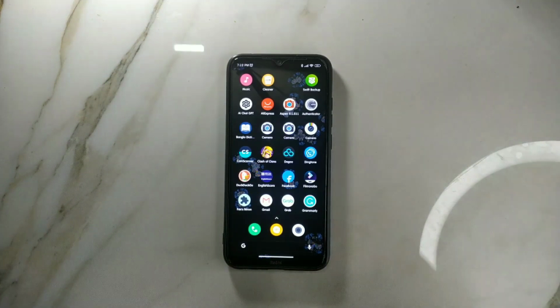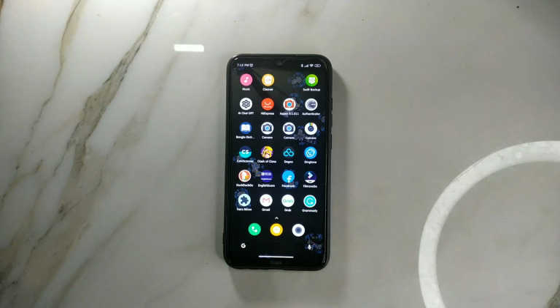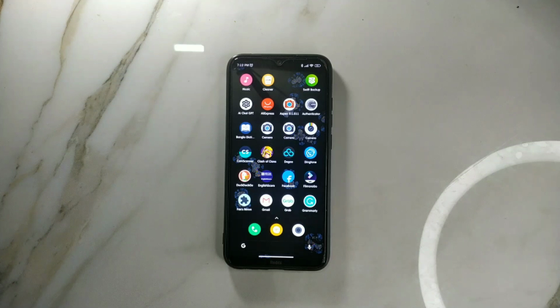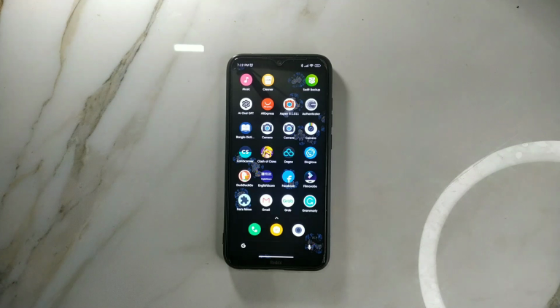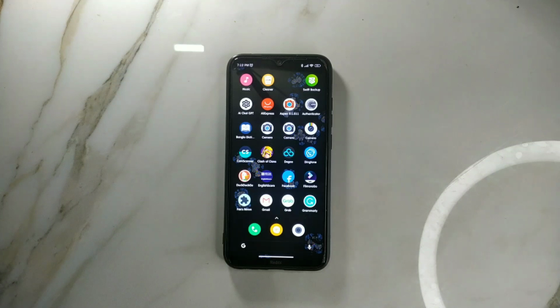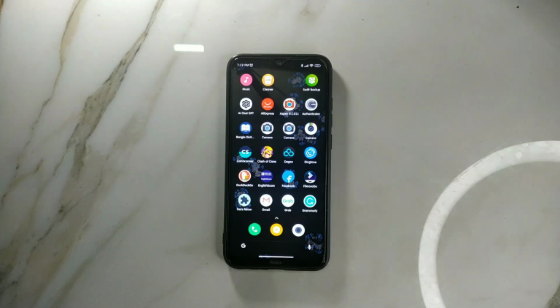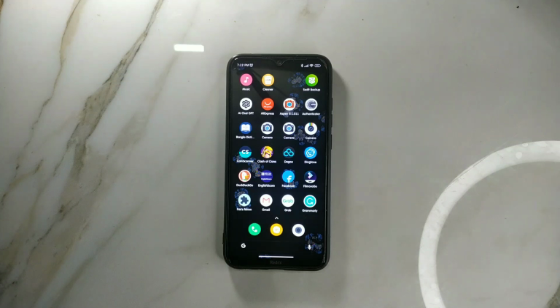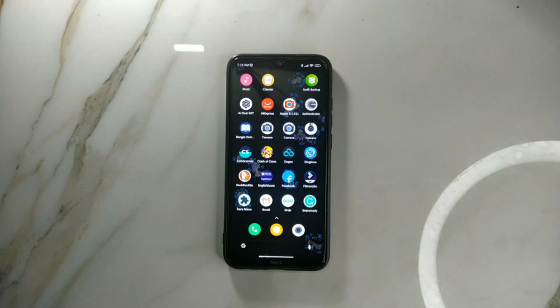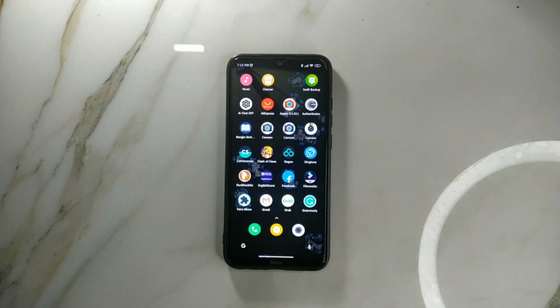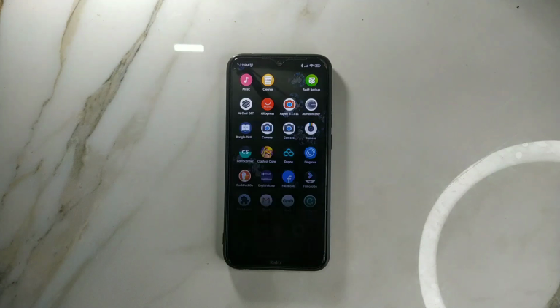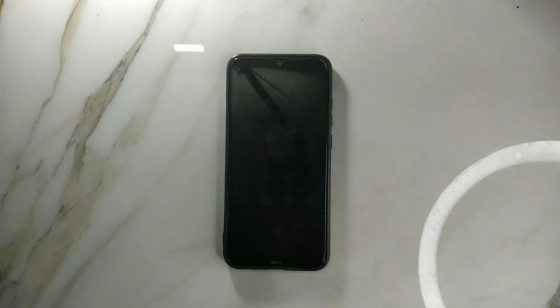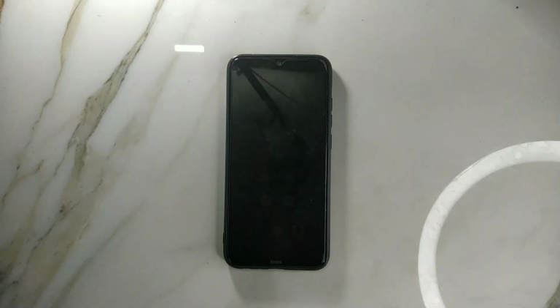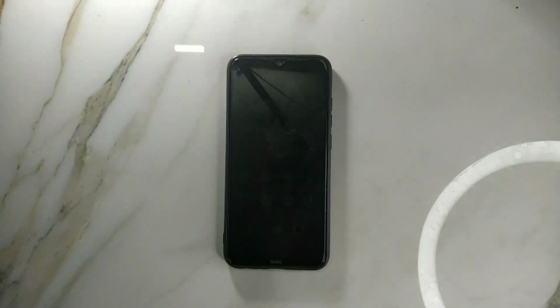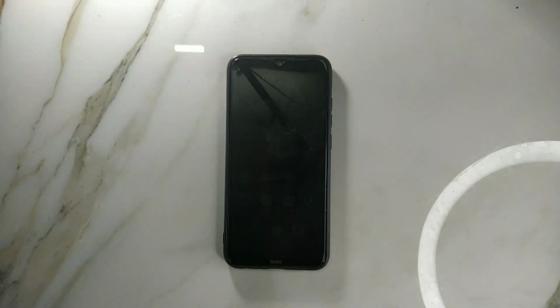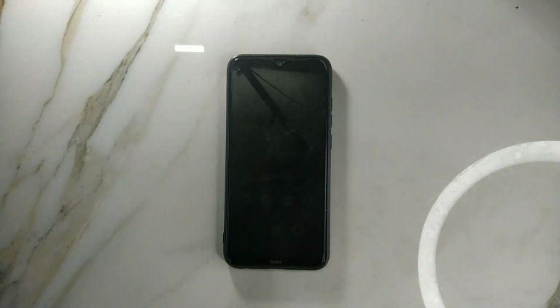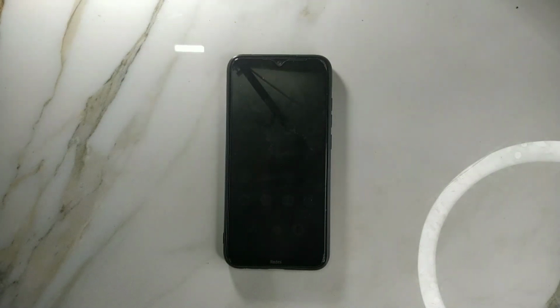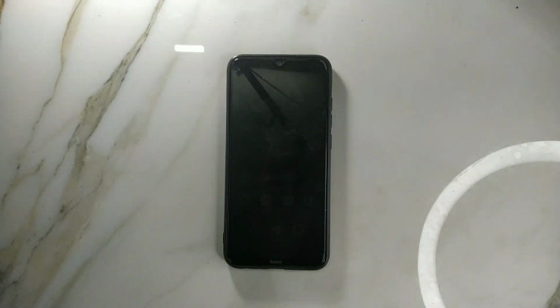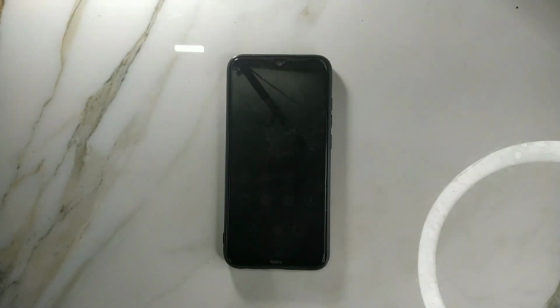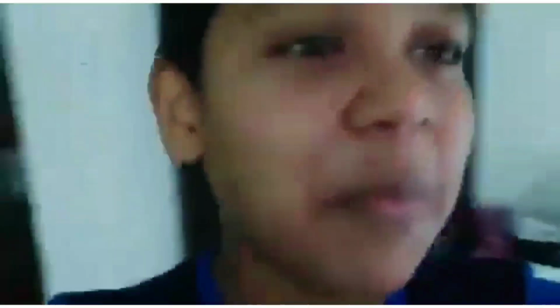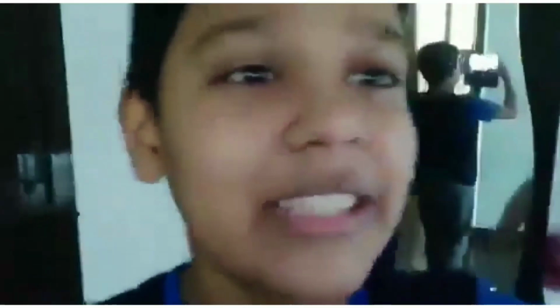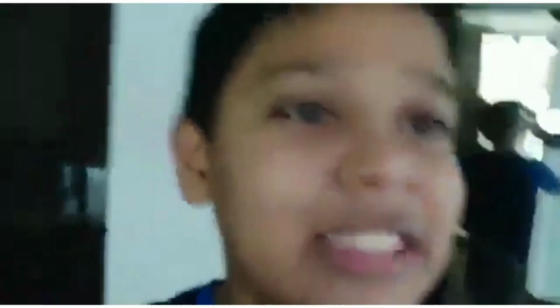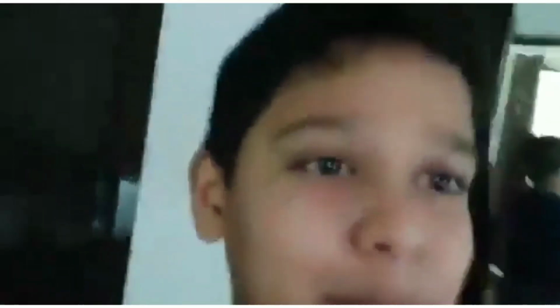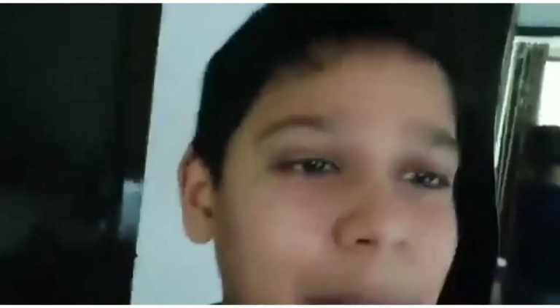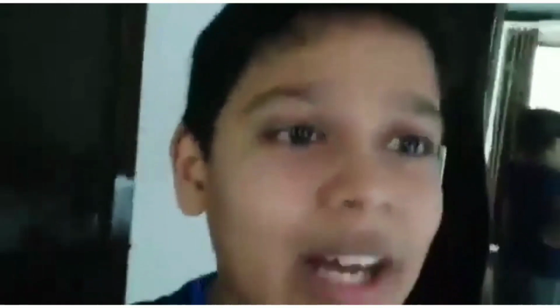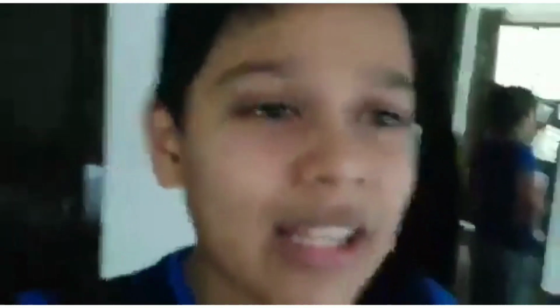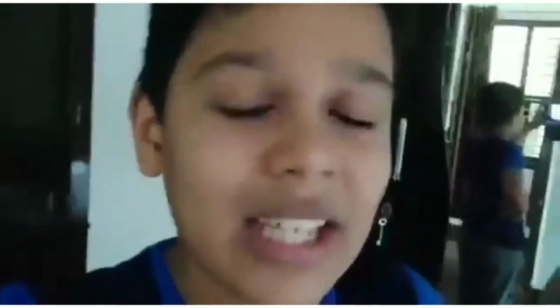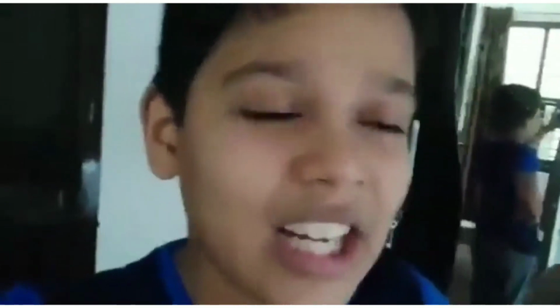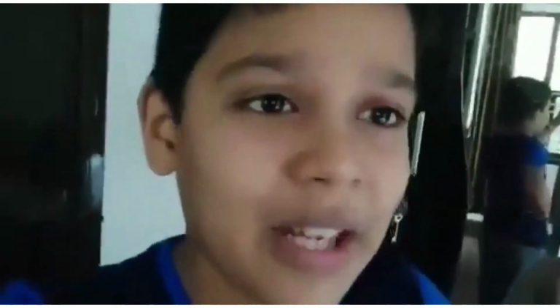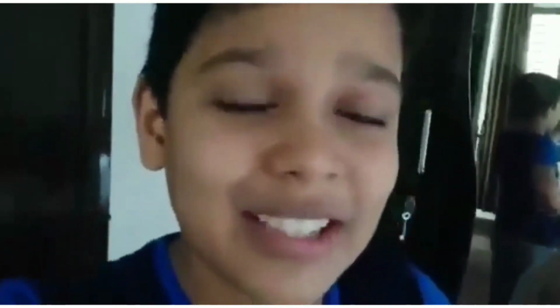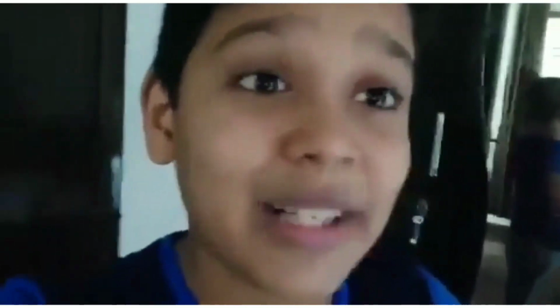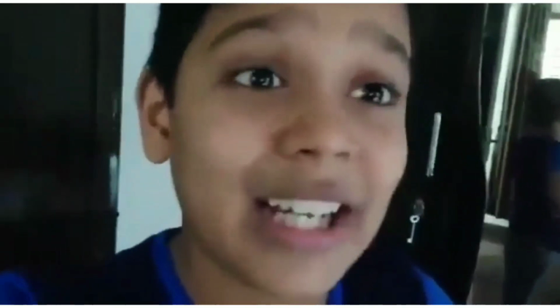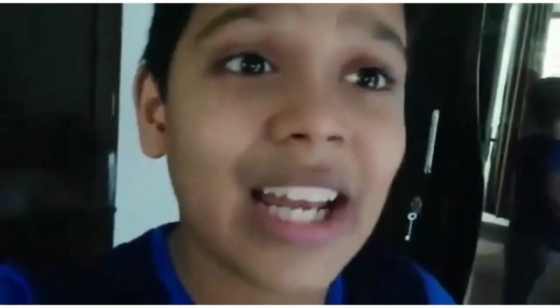That's it about MIUI 14 for Redmi Note 8. I will review another ROM in a few days. Thank you very much for watching, and I'll see you next time — please subscribe.